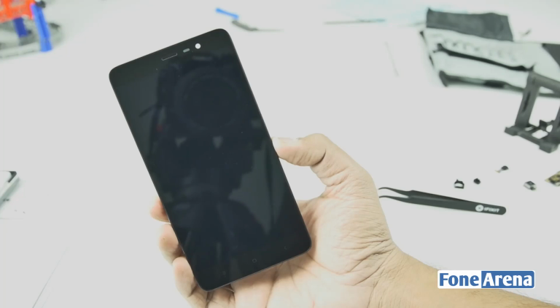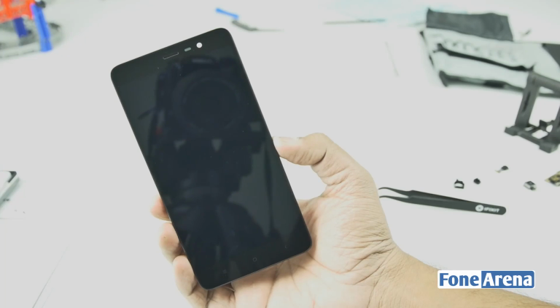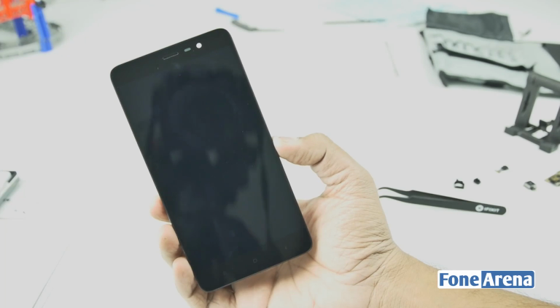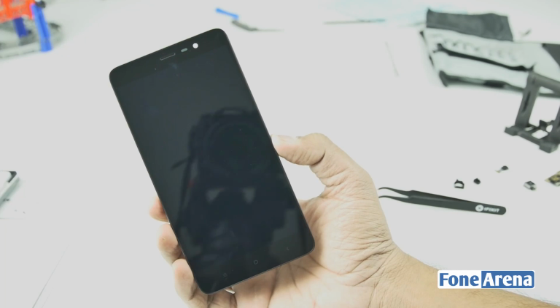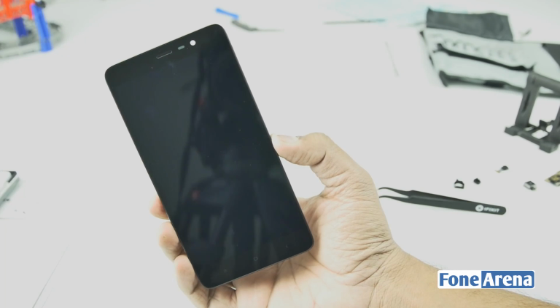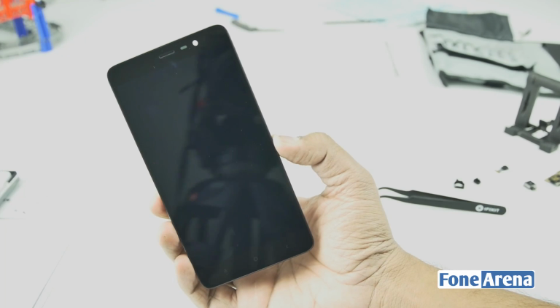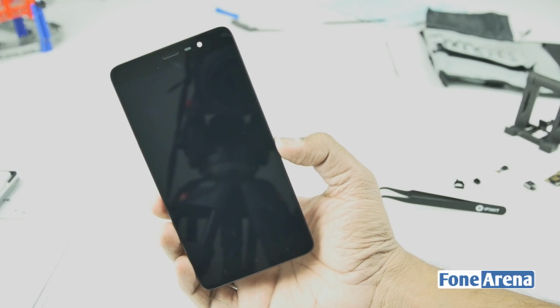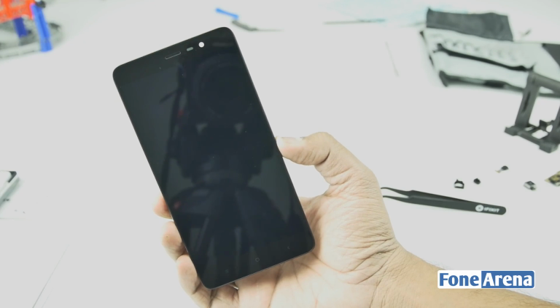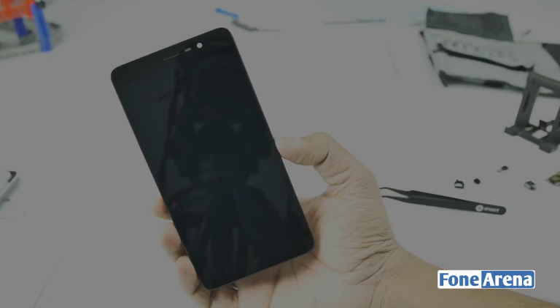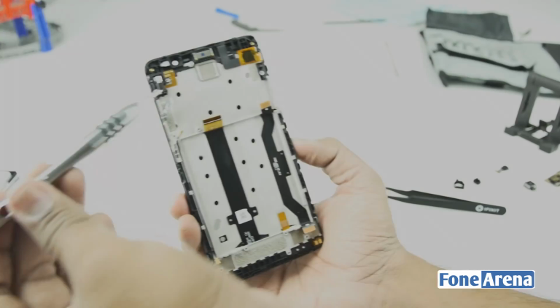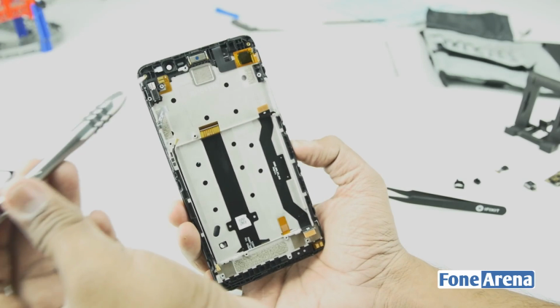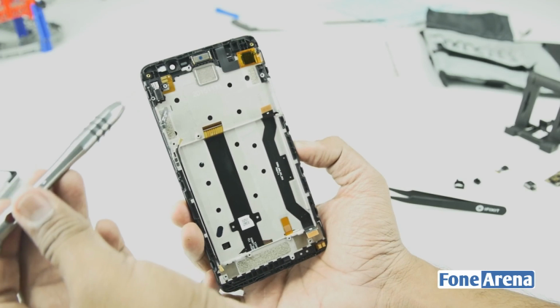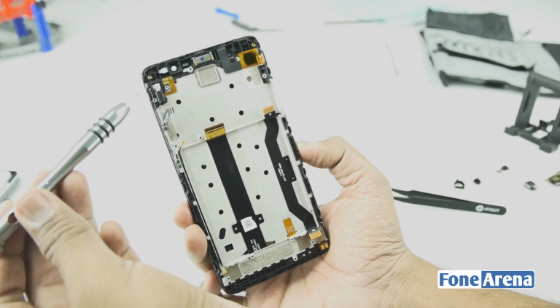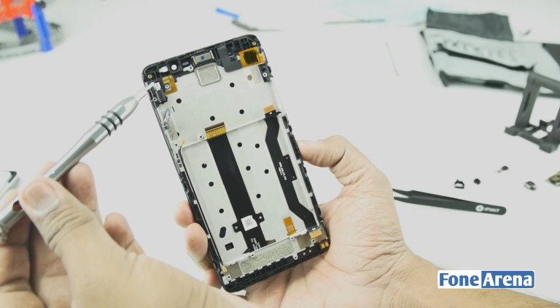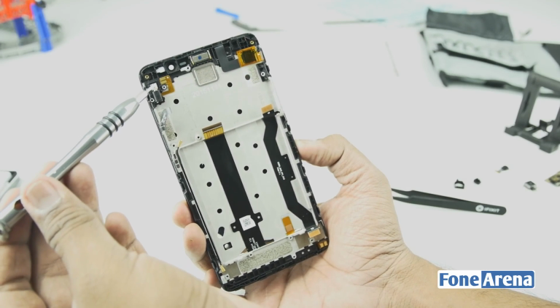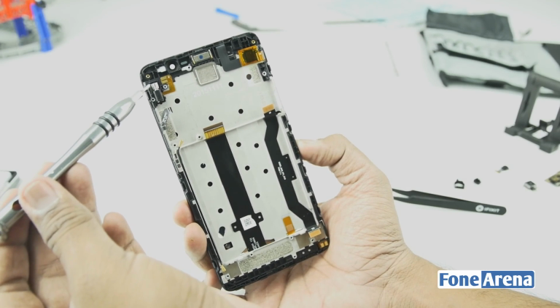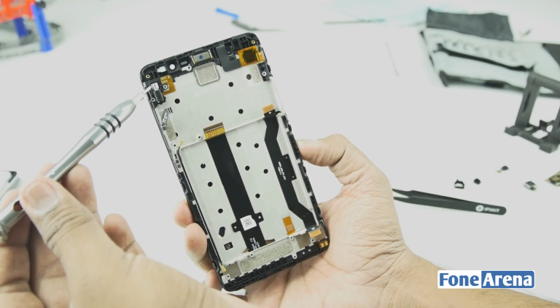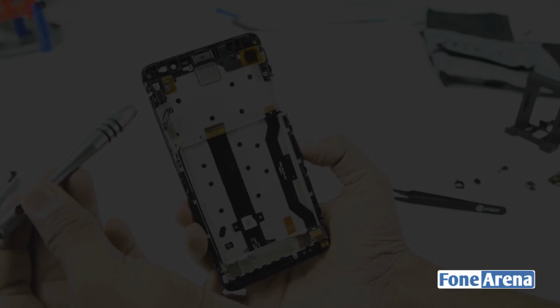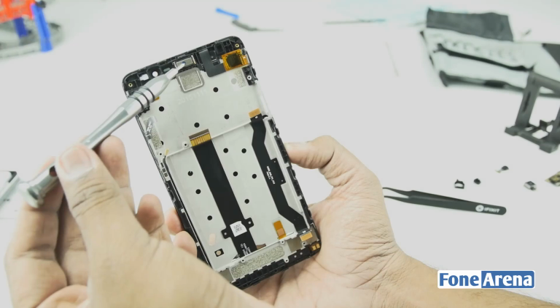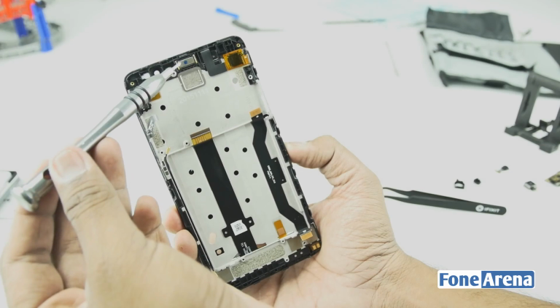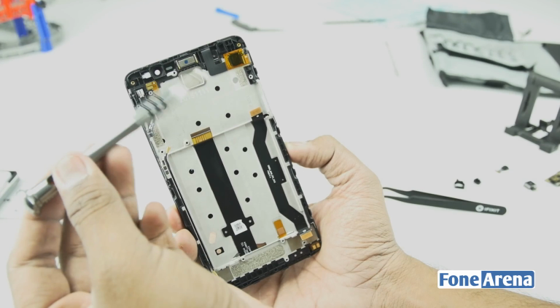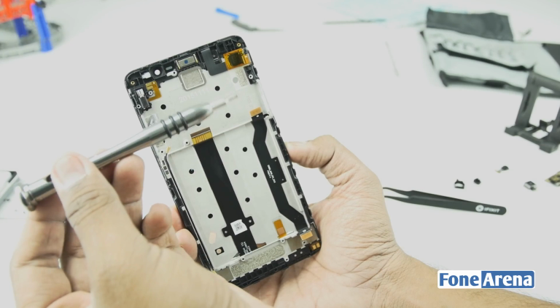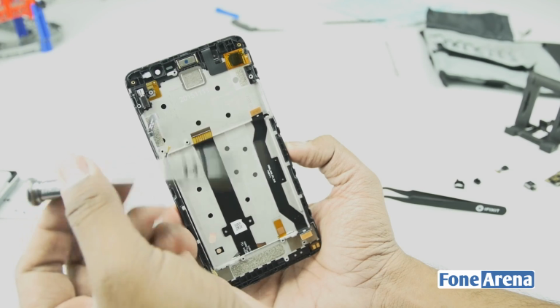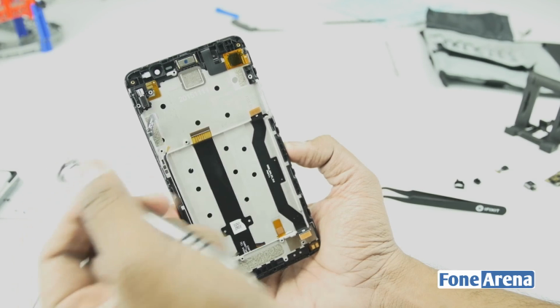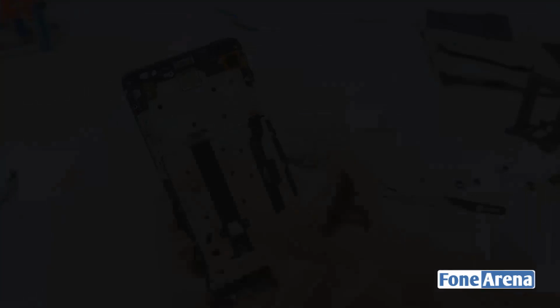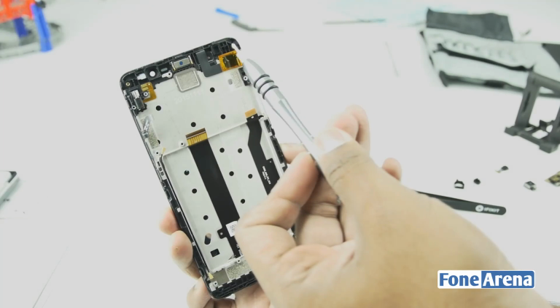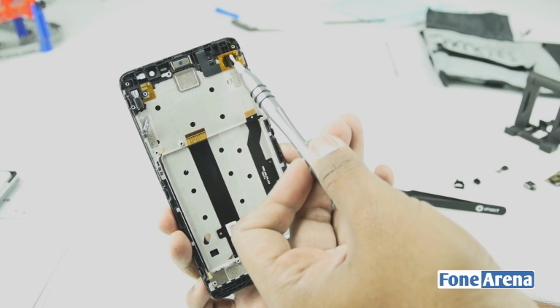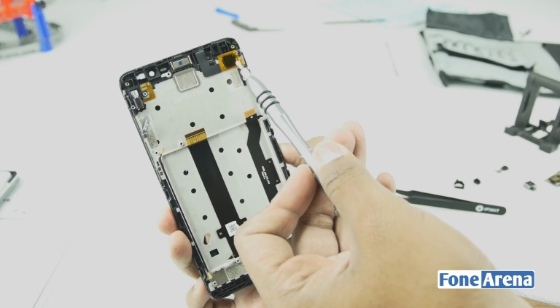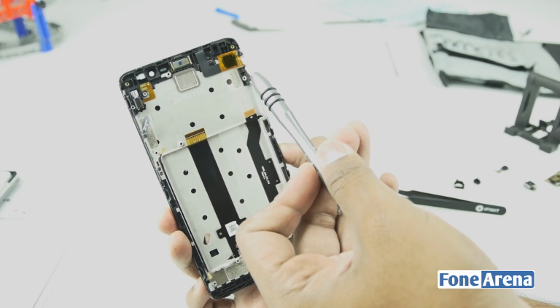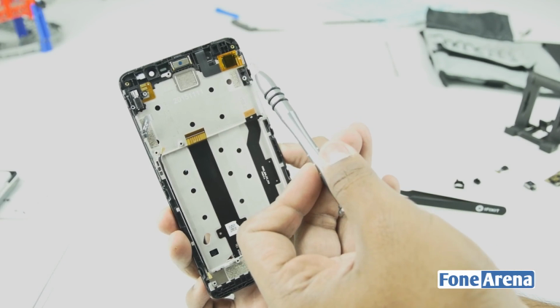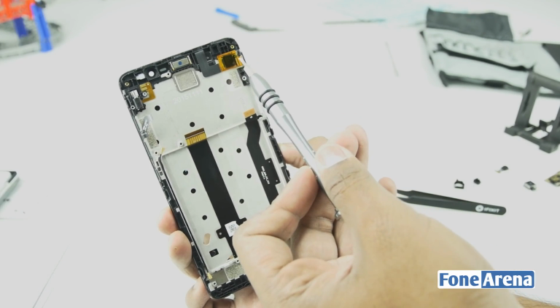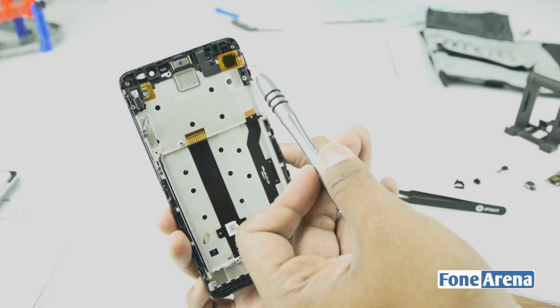Coming back to the display, it also houses the vibrator, the internal speaker, and the digitizer IC.